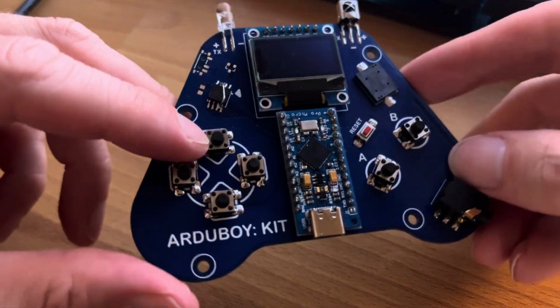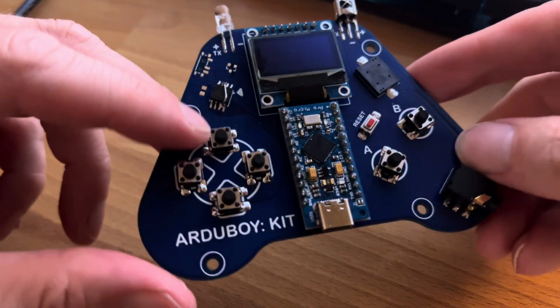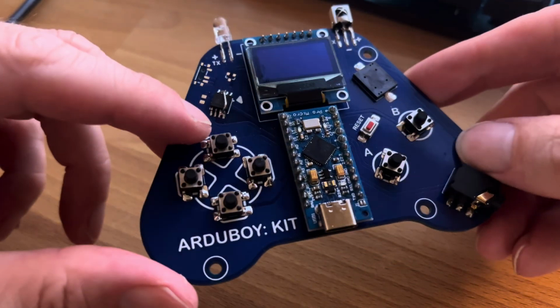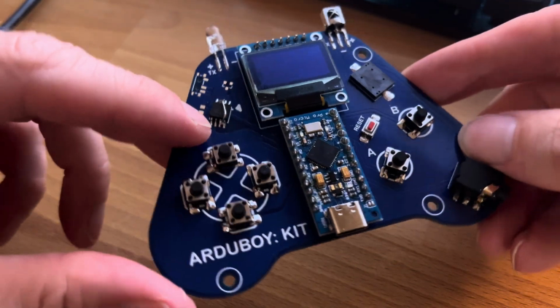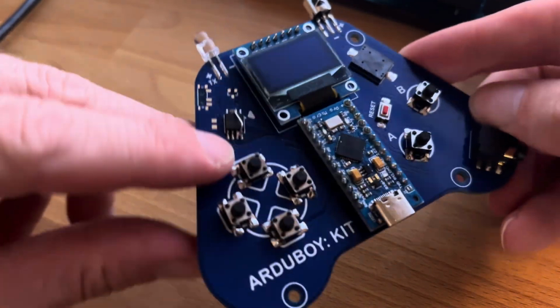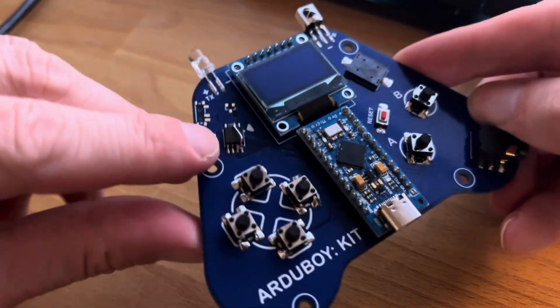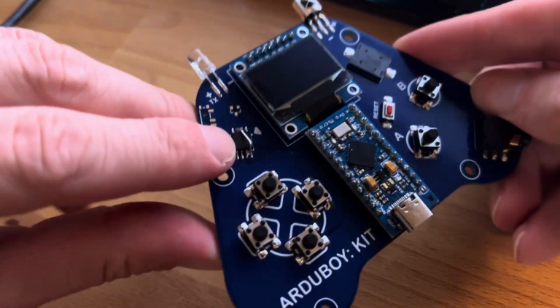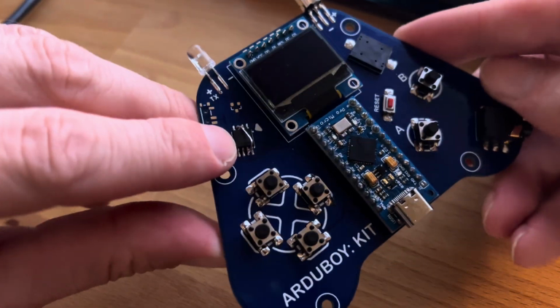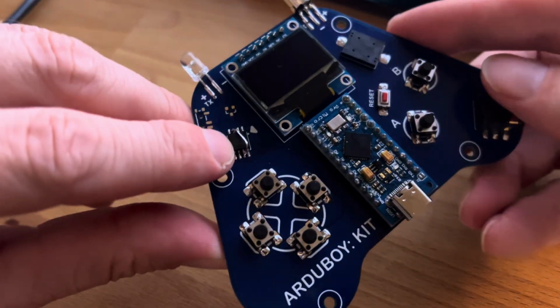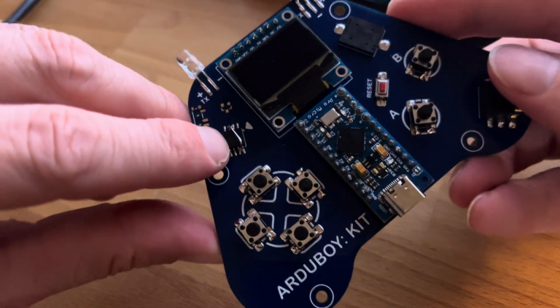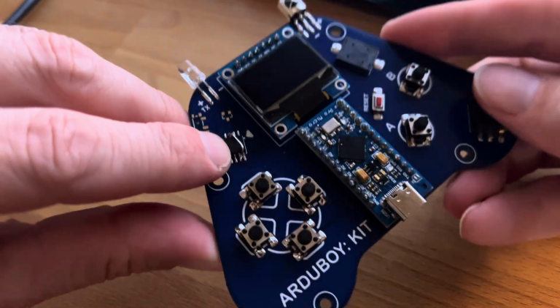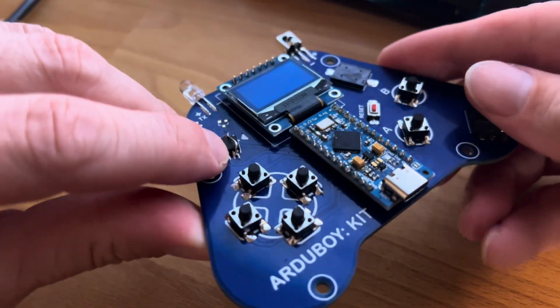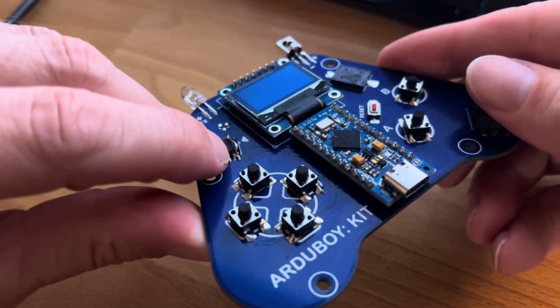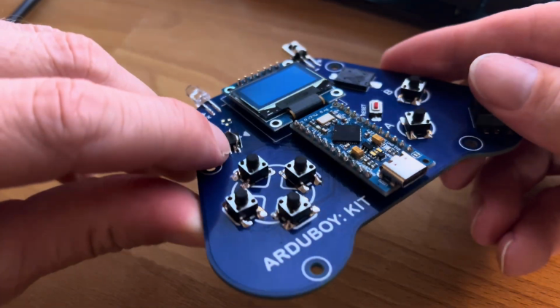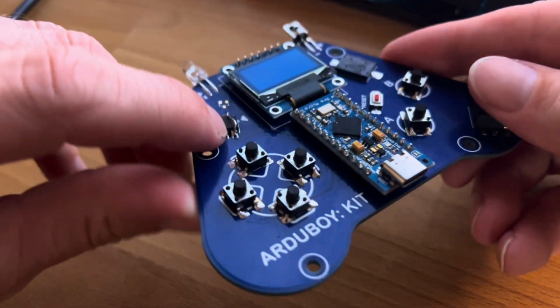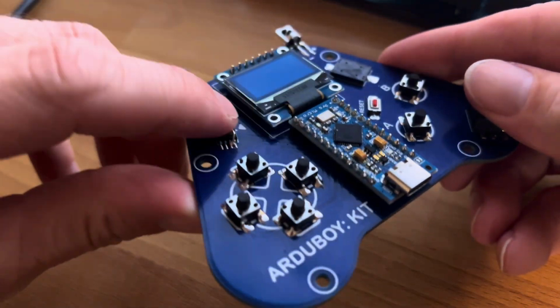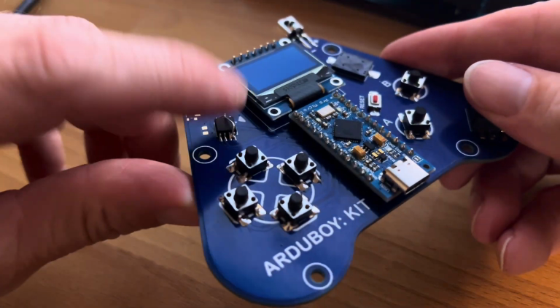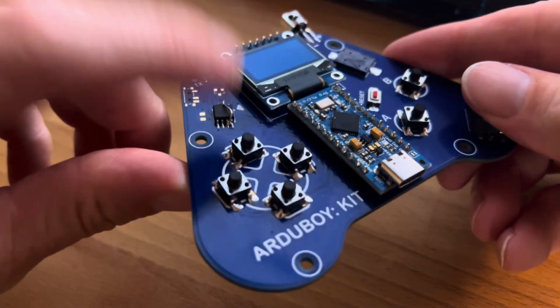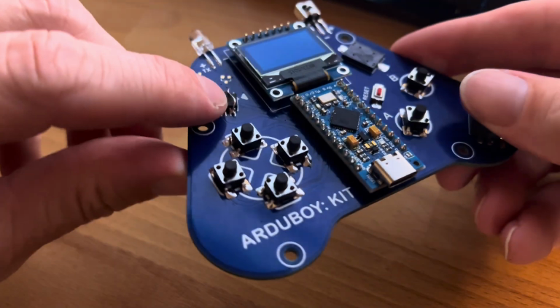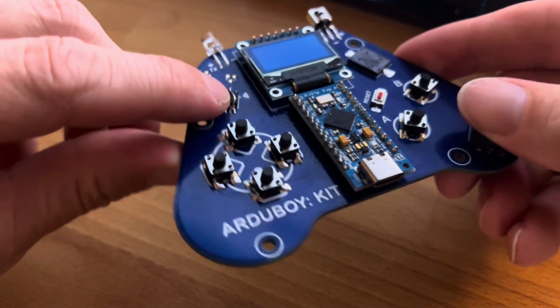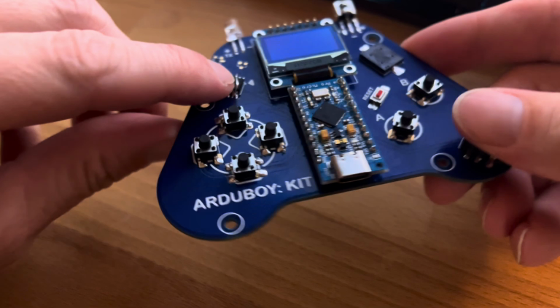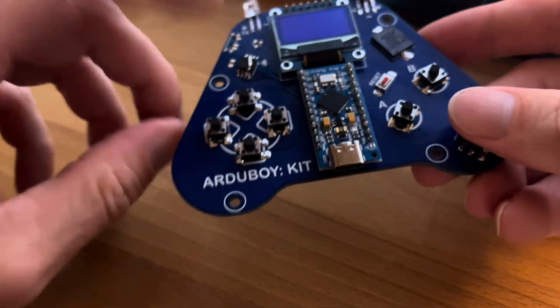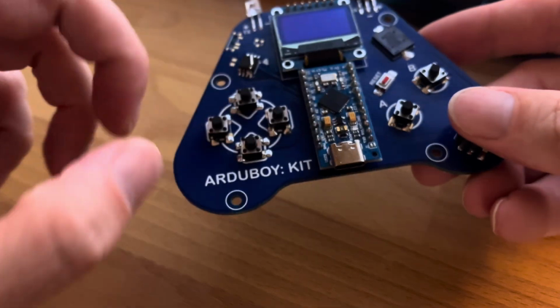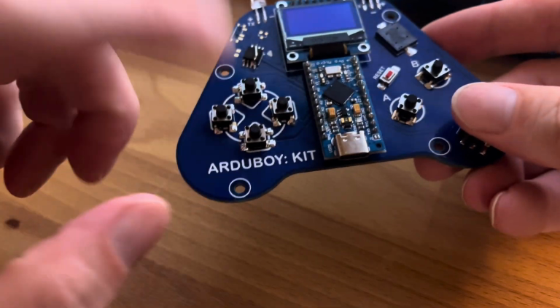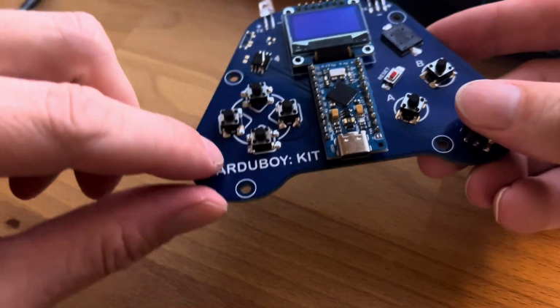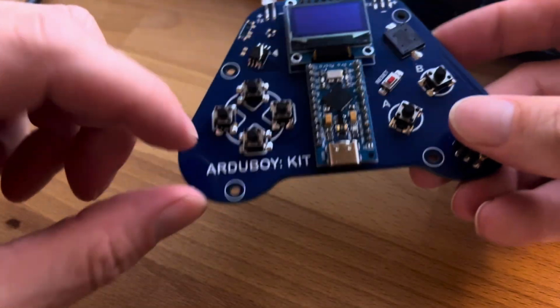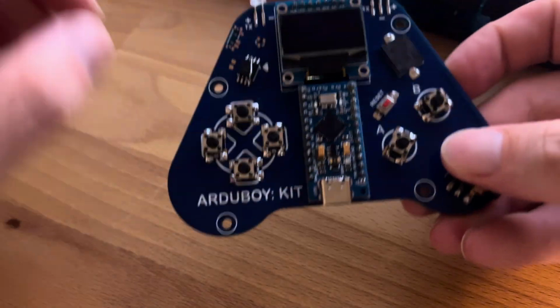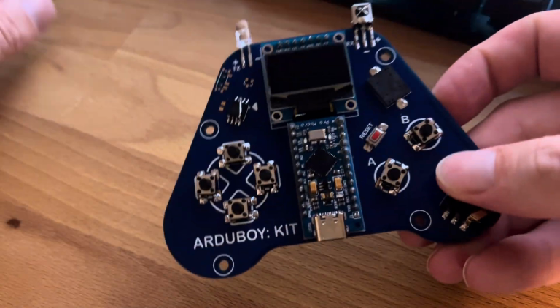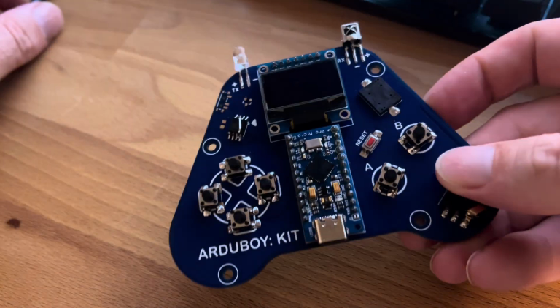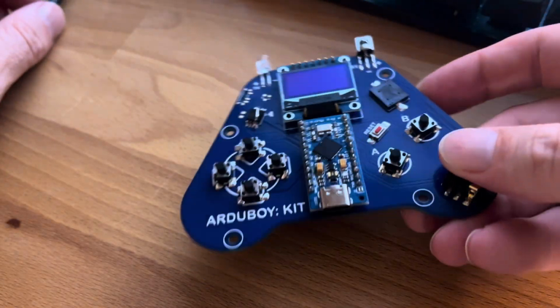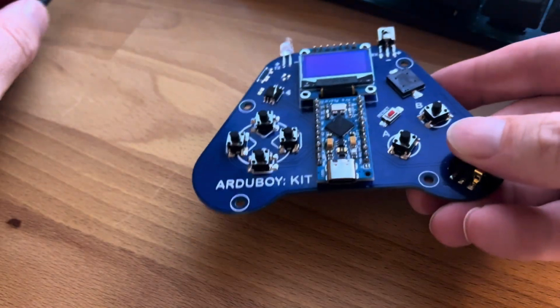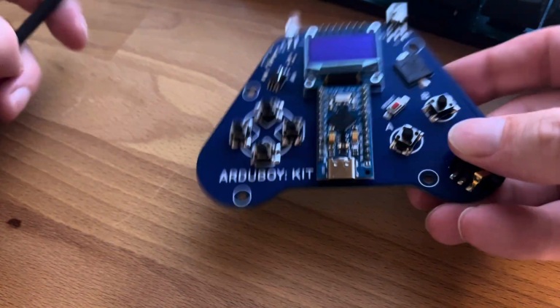And it already has a bodge. I messed up the design, so I'm ordering new circuit boards soon.